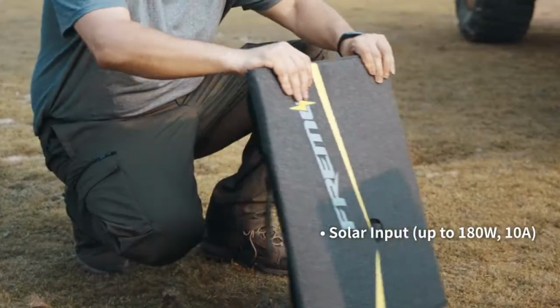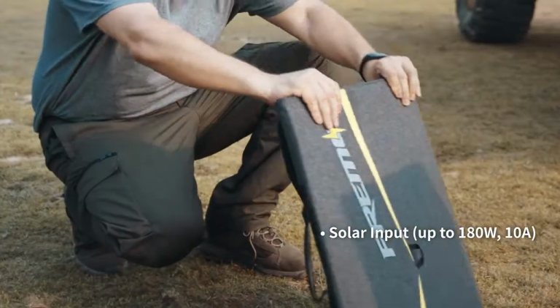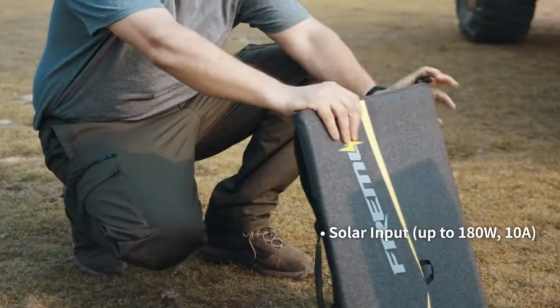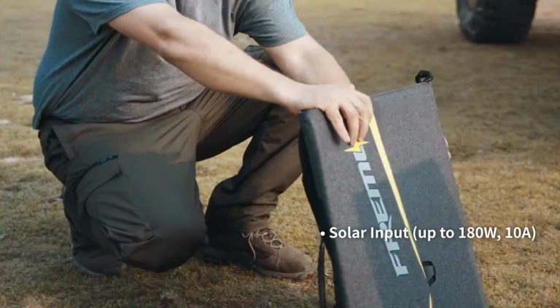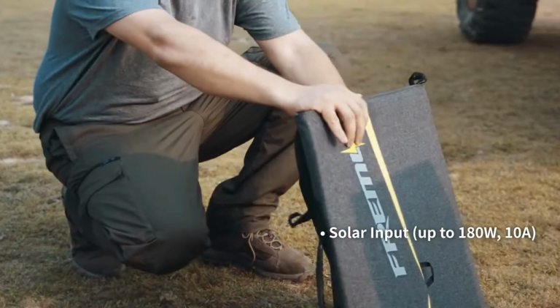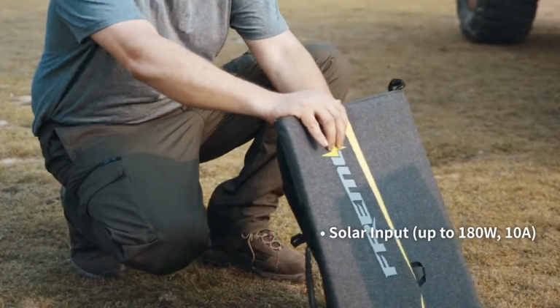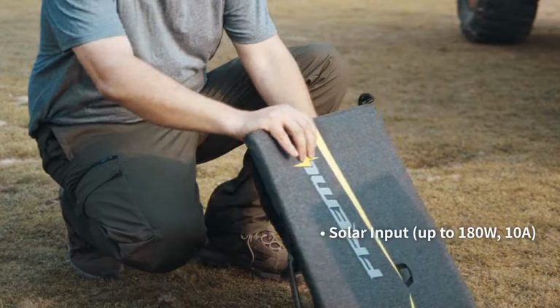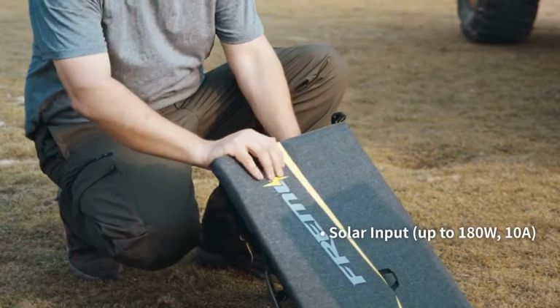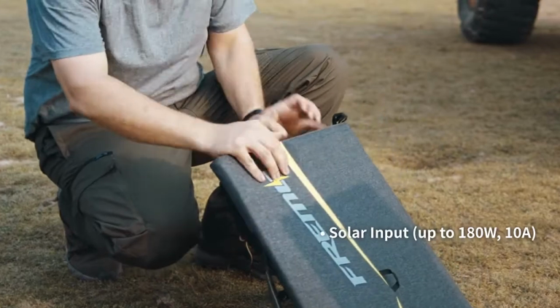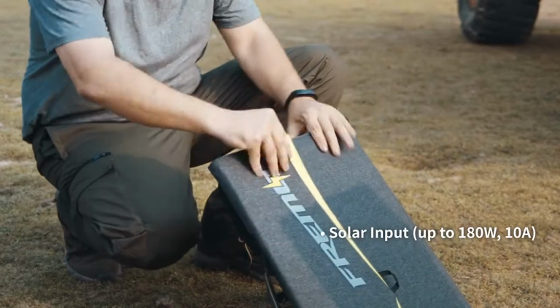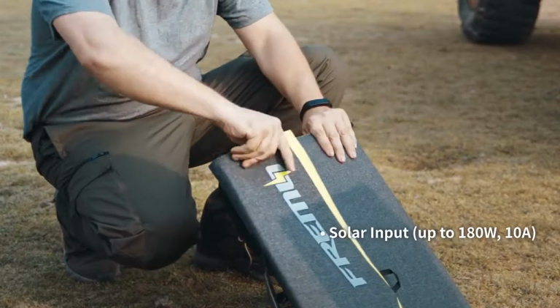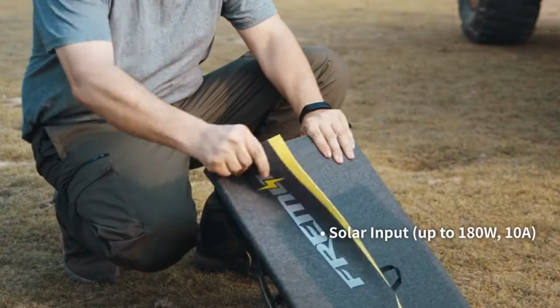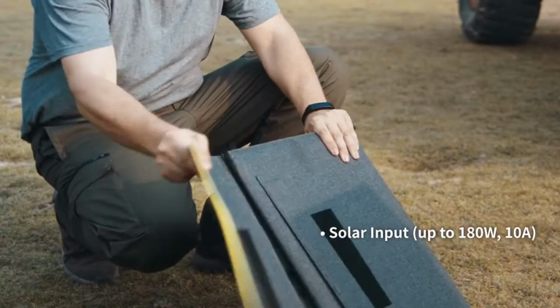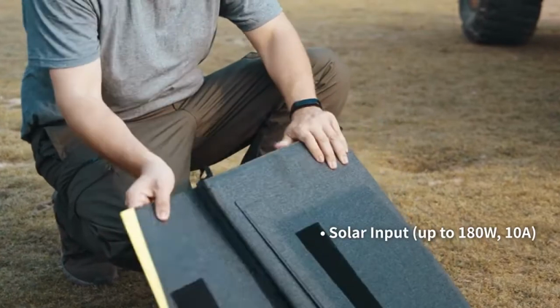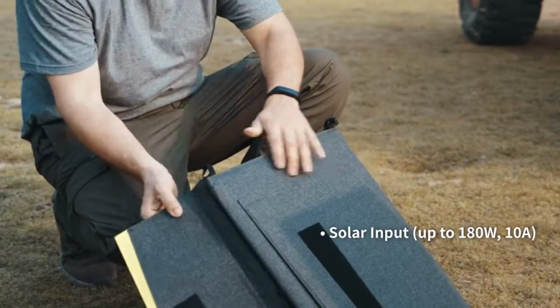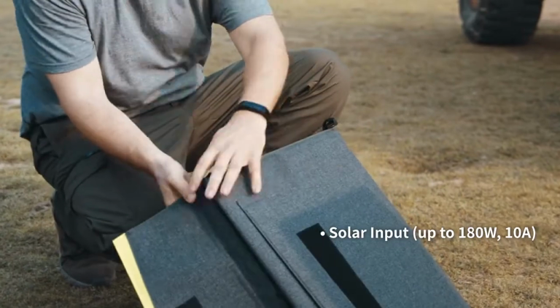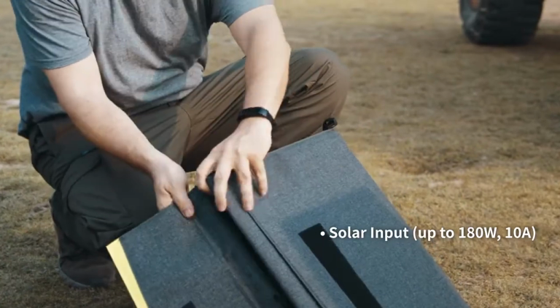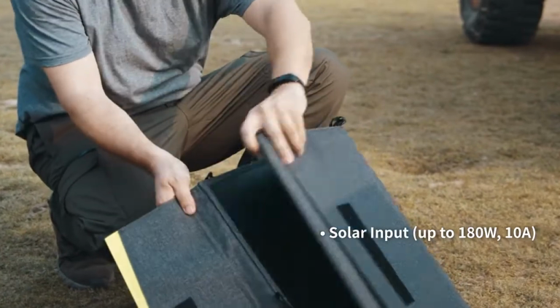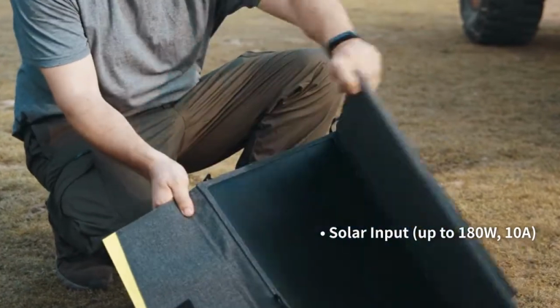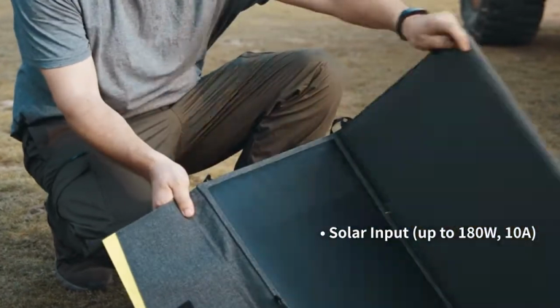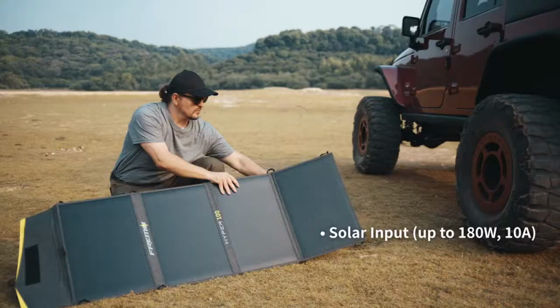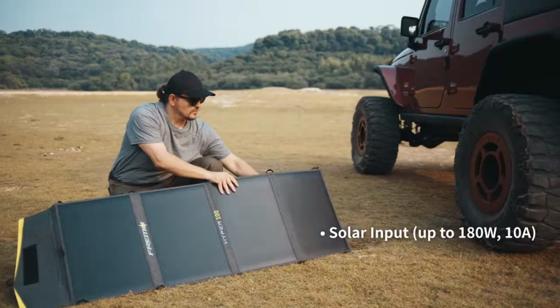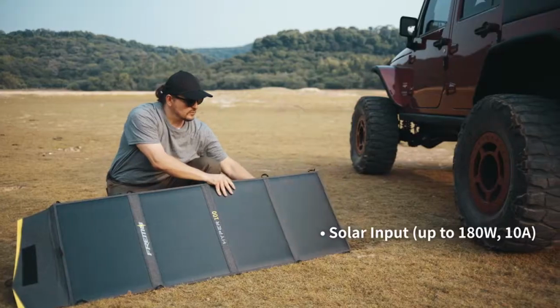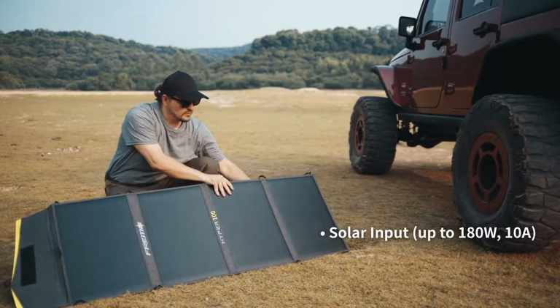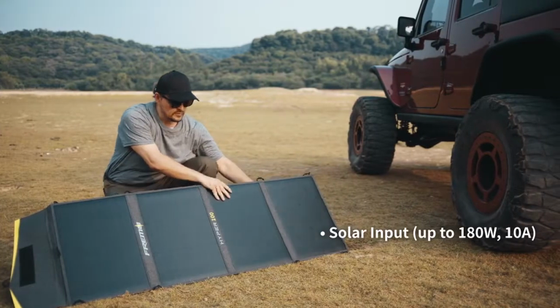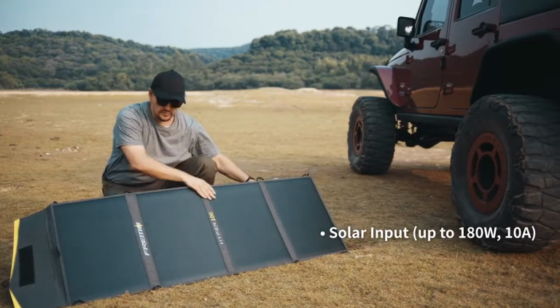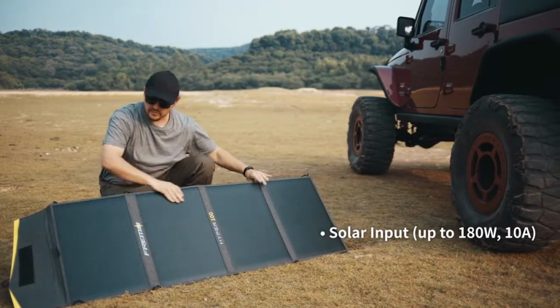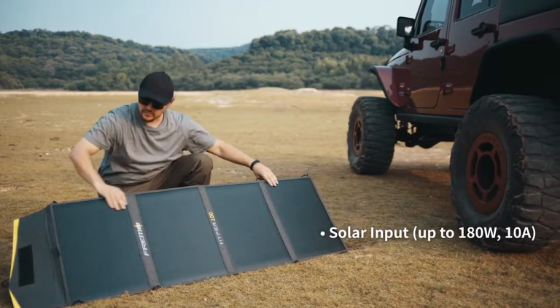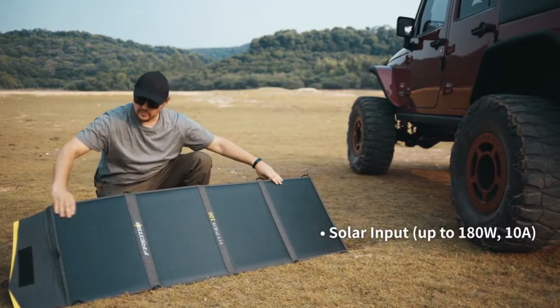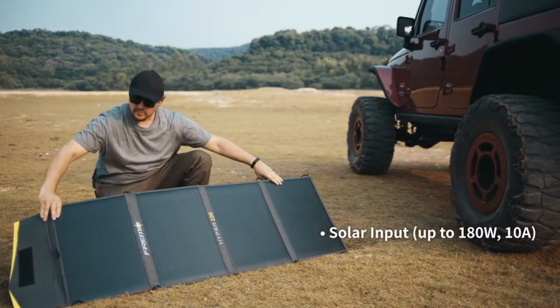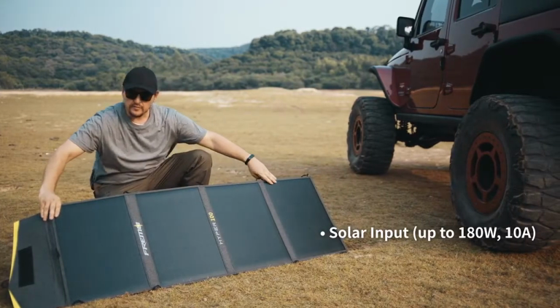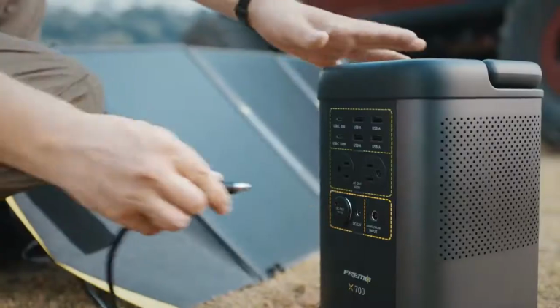X700 comes with an arsenal of accessories. Solar panels make for easy and fast charging.